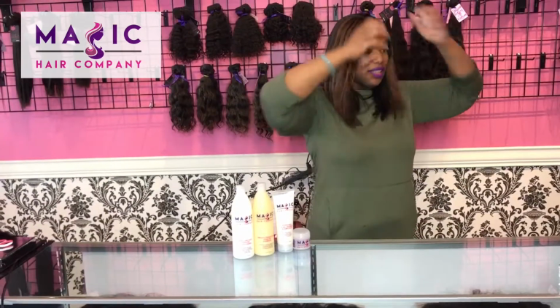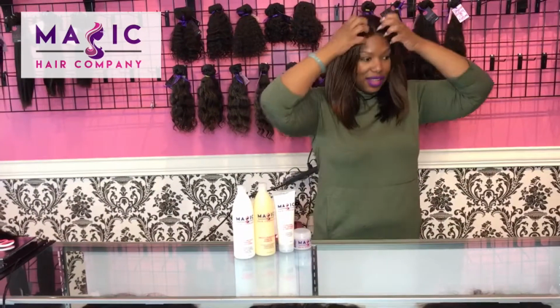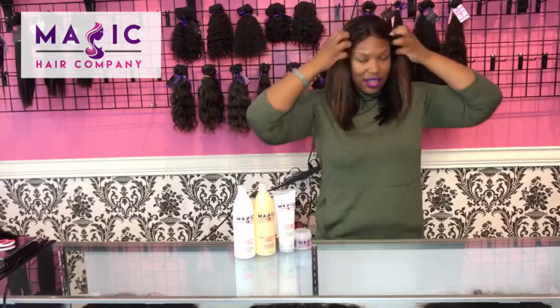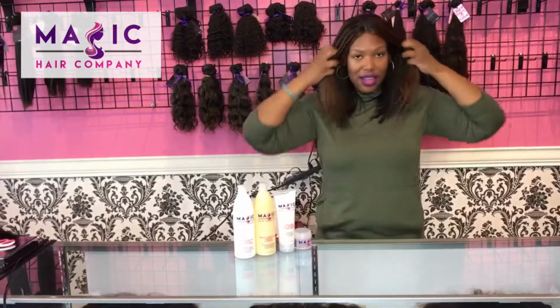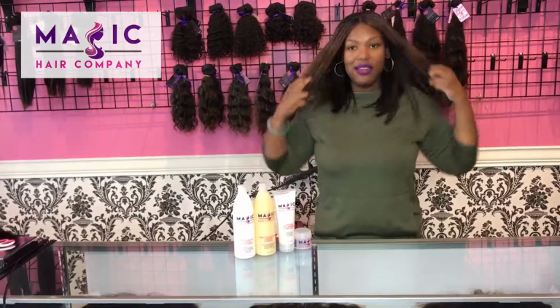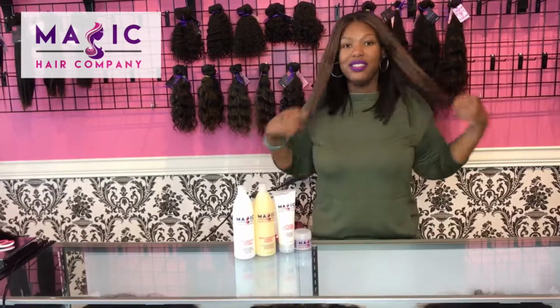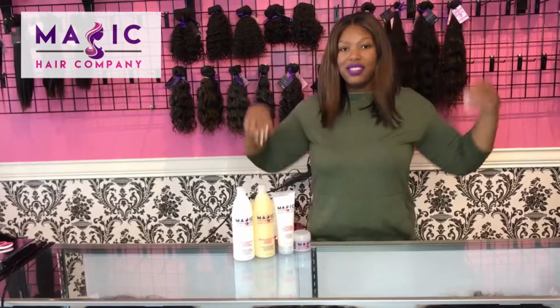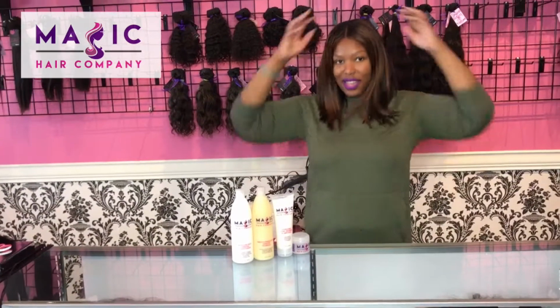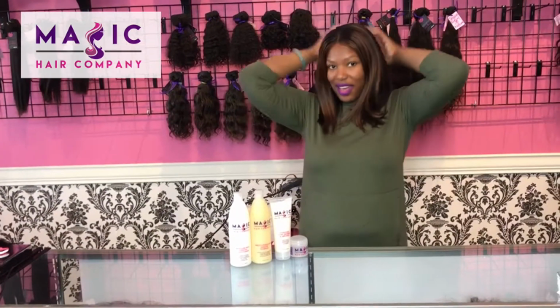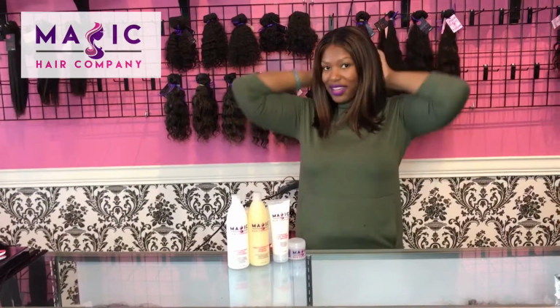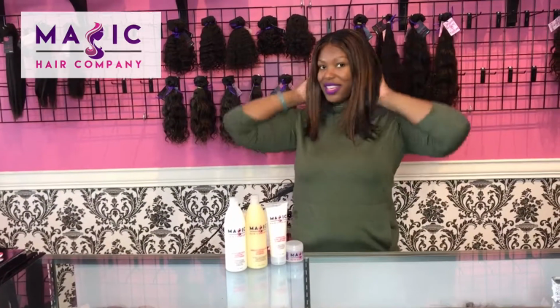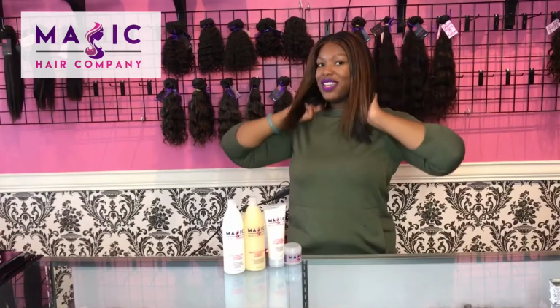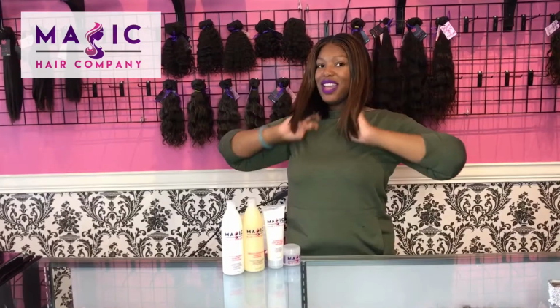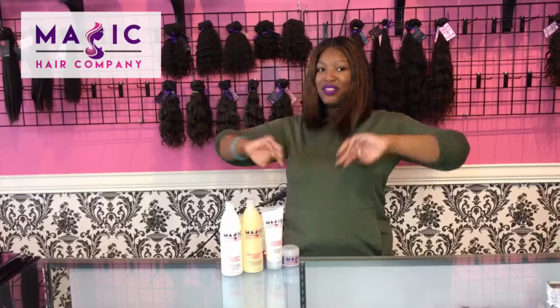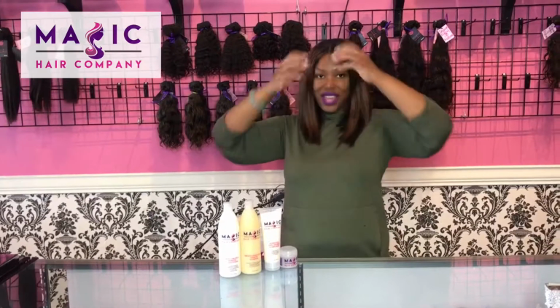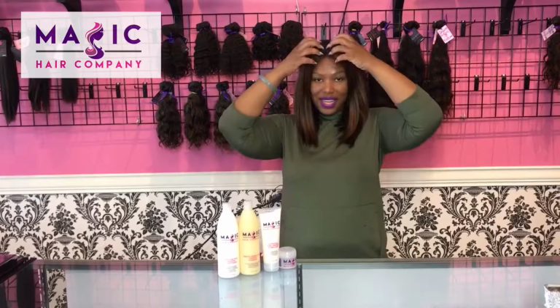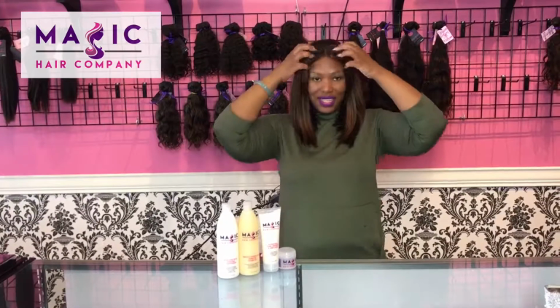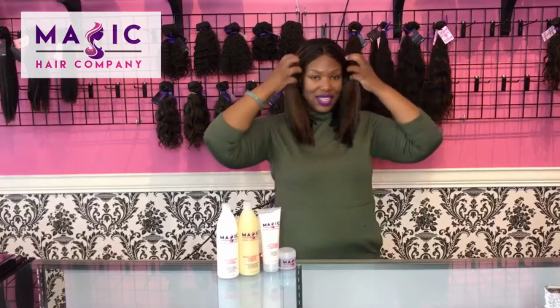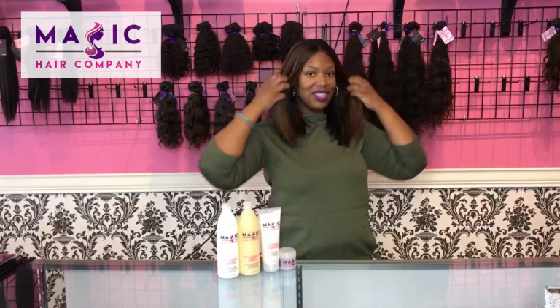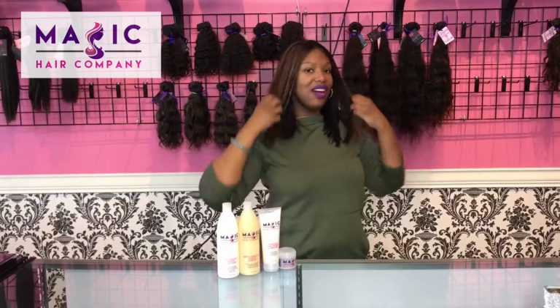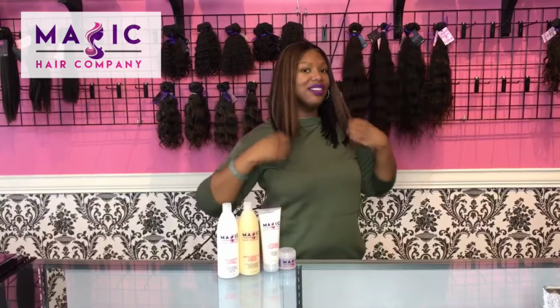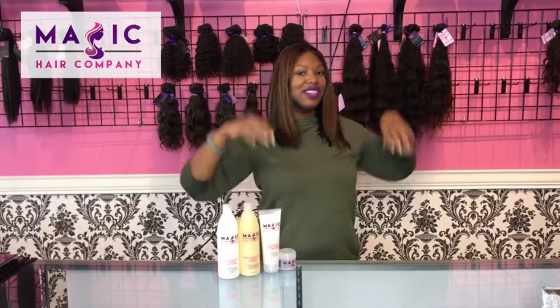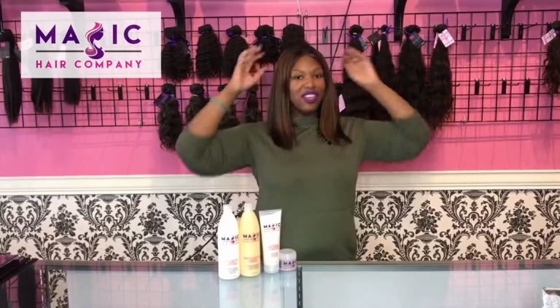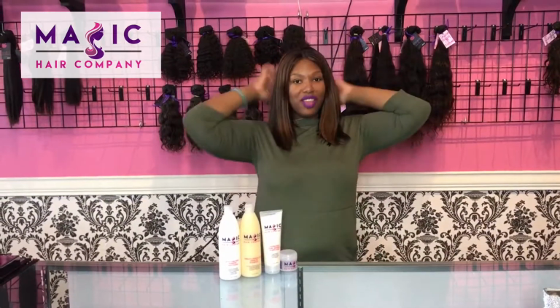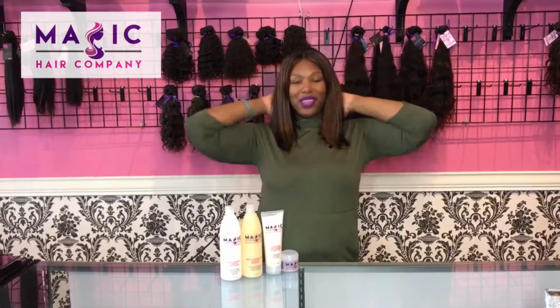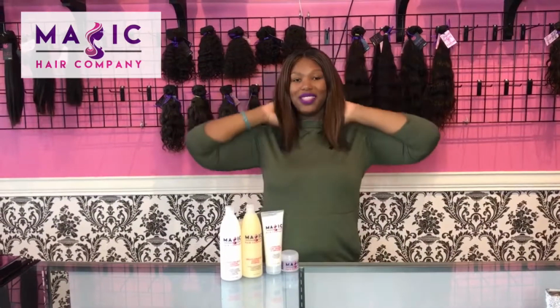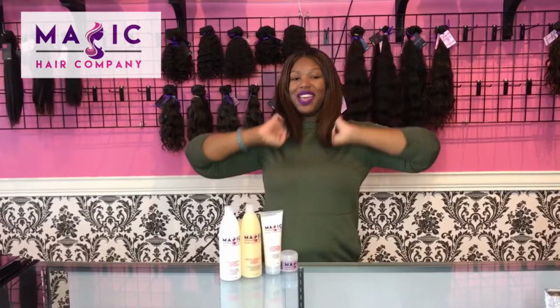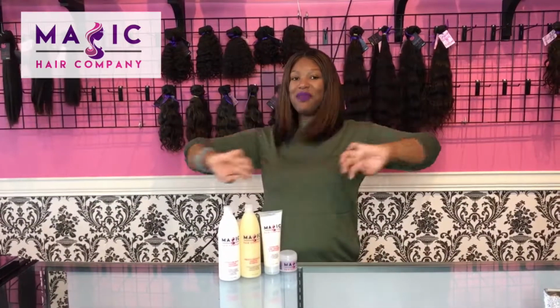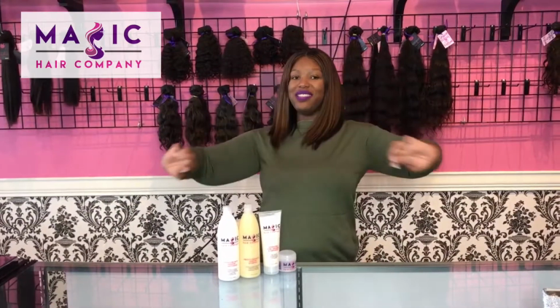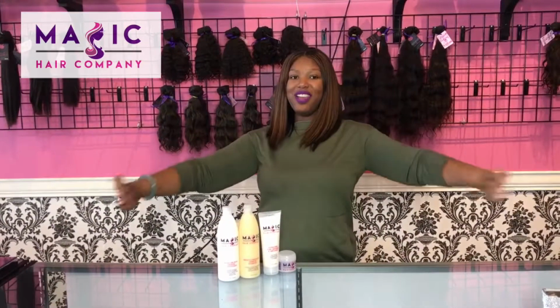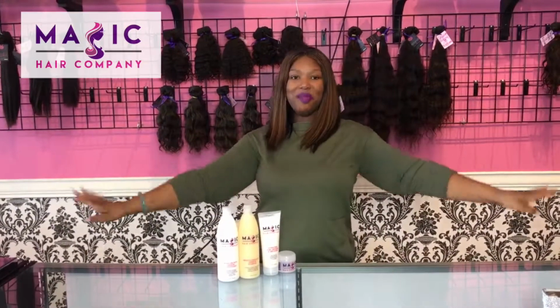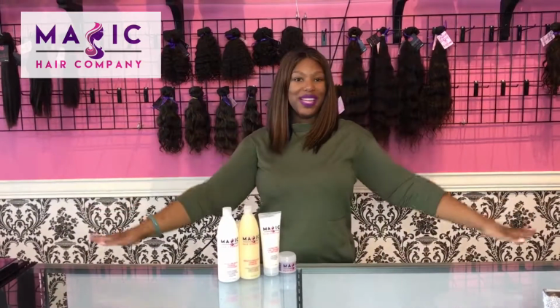There you go. Check out how easy and natural that is to install. Shop with us today at Magic Hair Company.